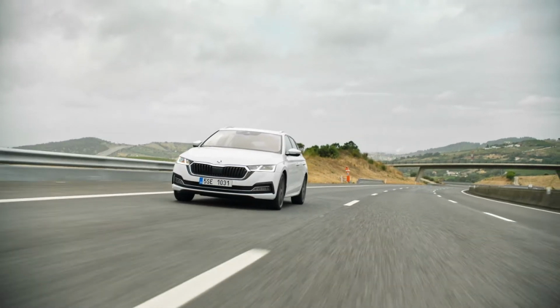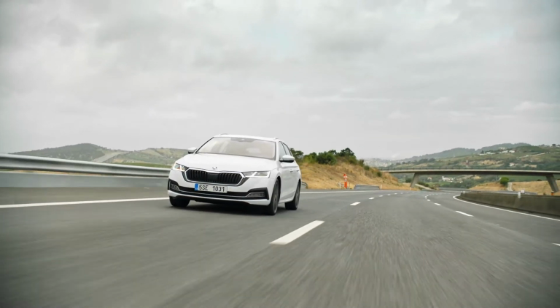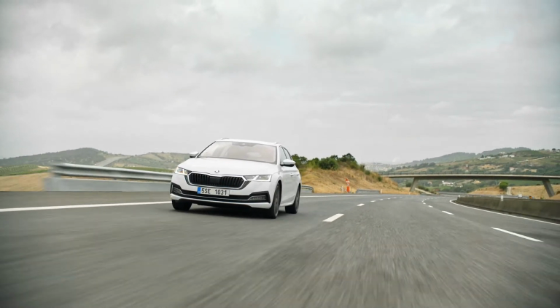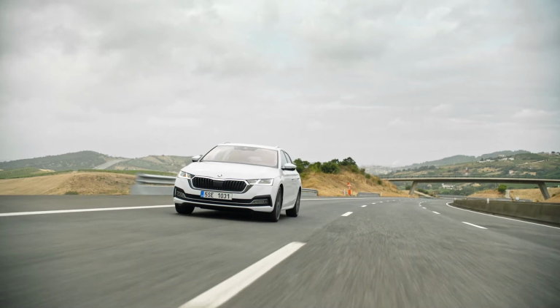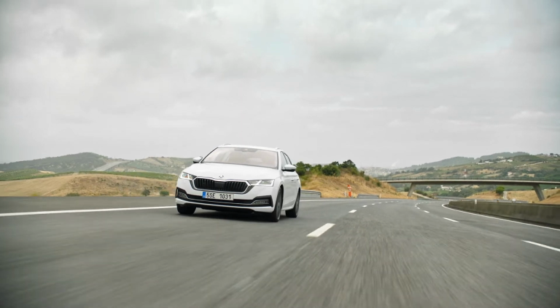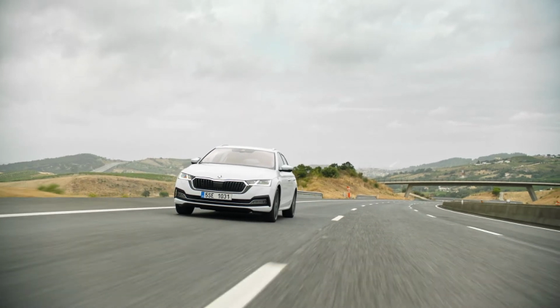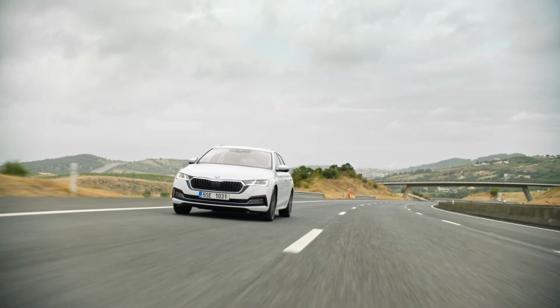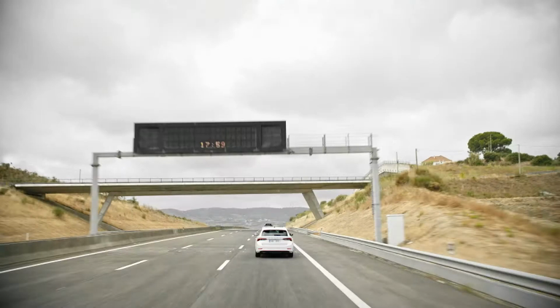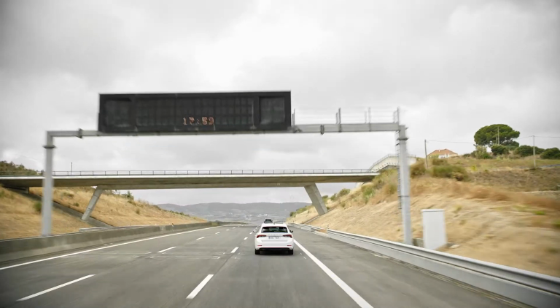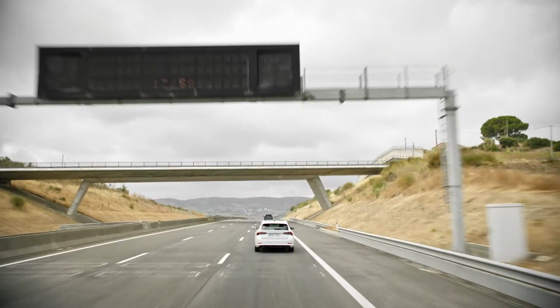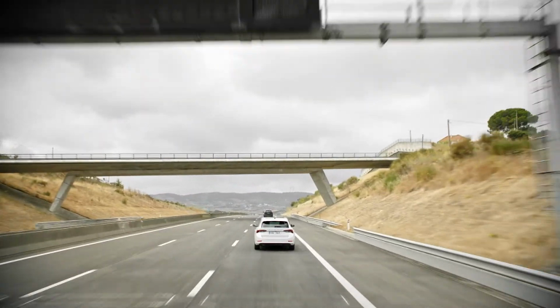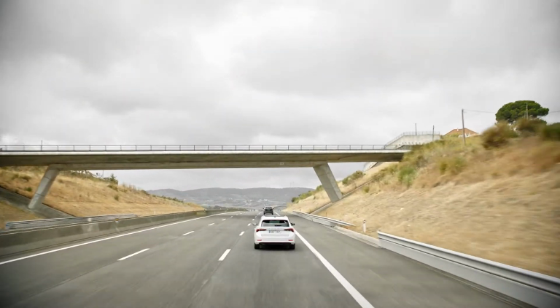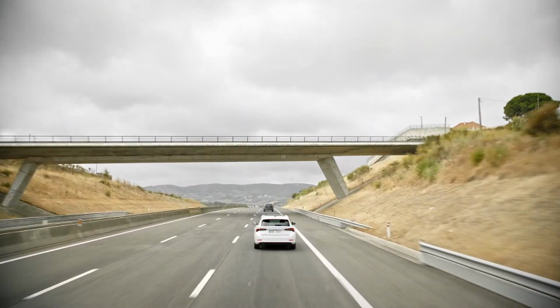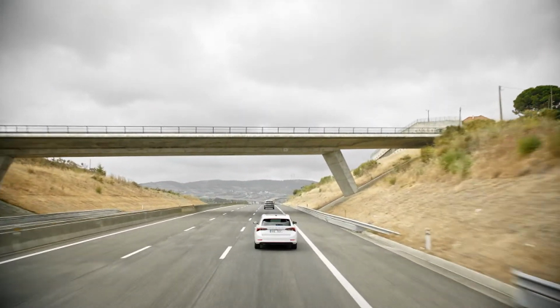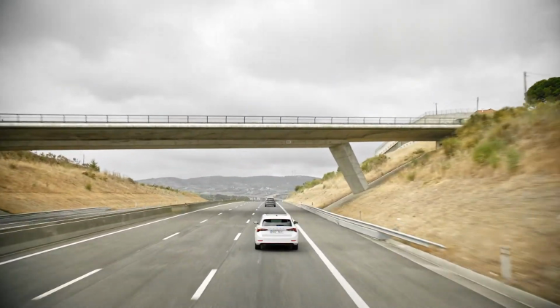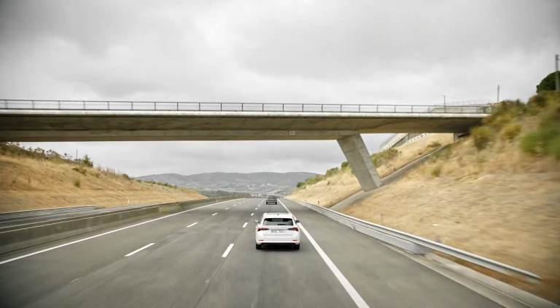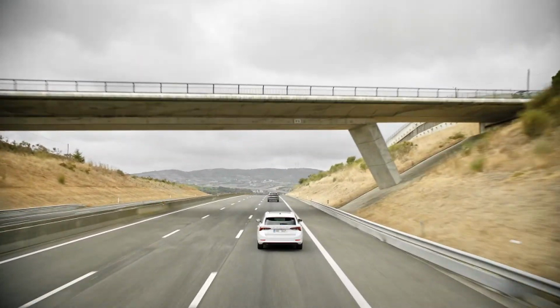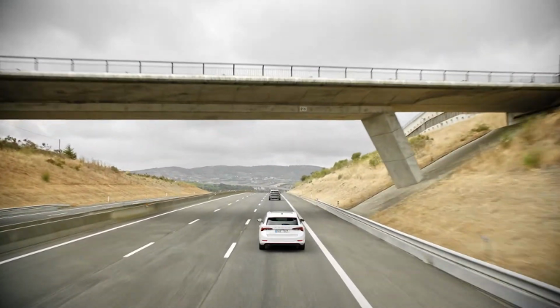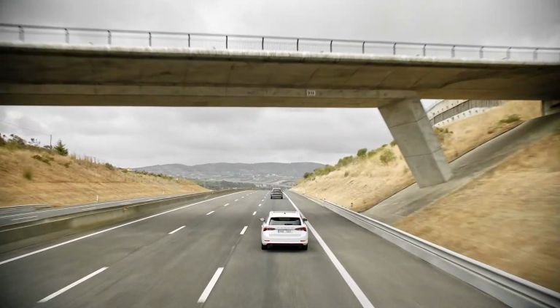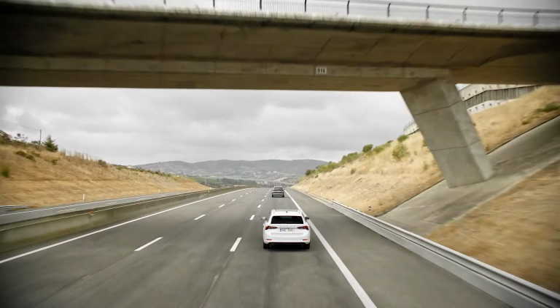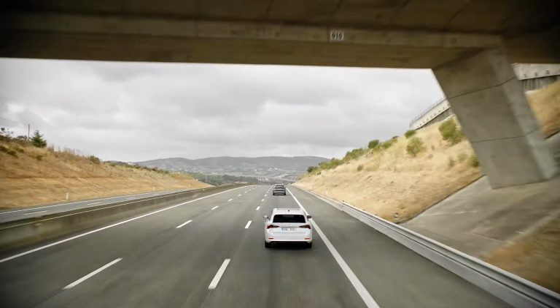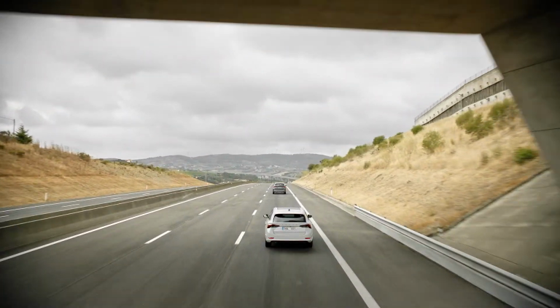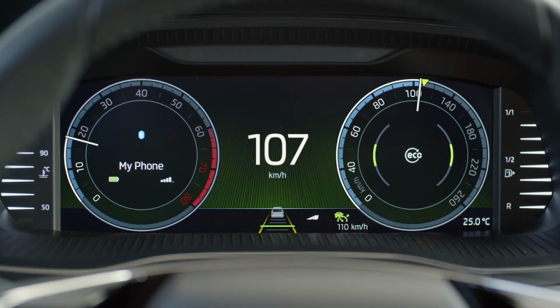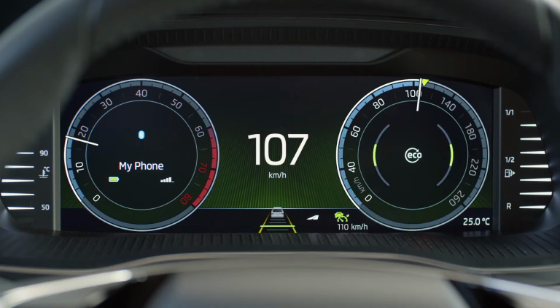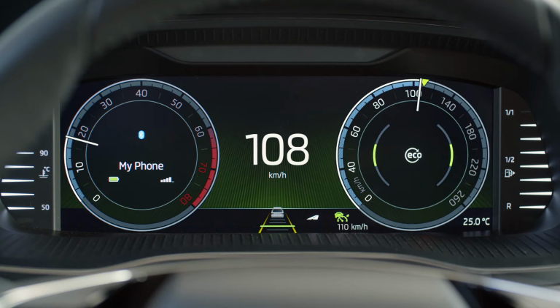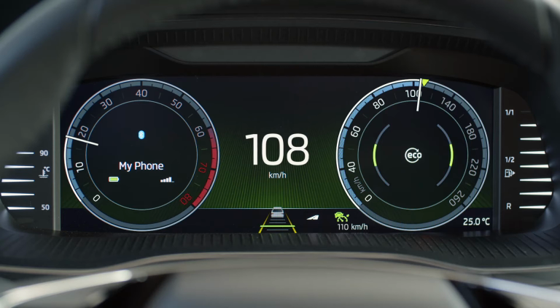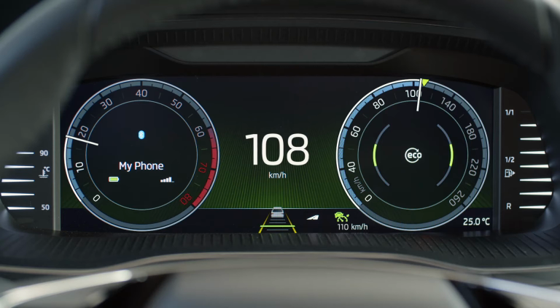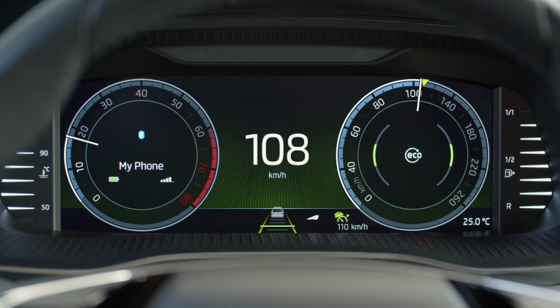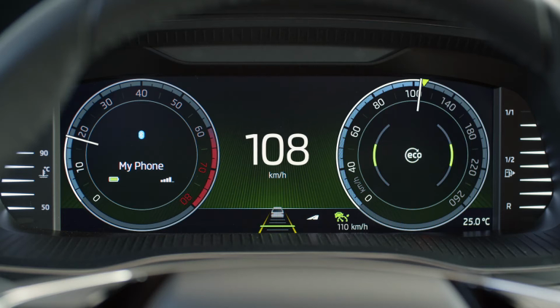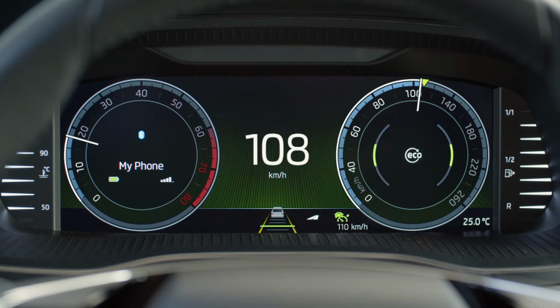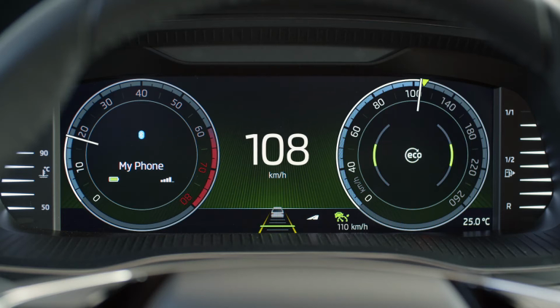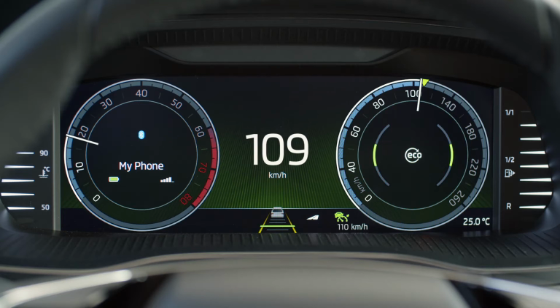Even if you have perfect control of what's going on around you, it's hard to foresee what's coming. But with Predictive Cruise Control, it's easier.